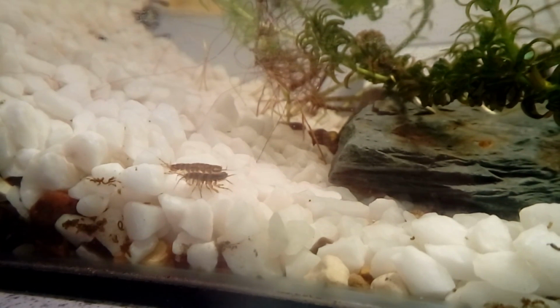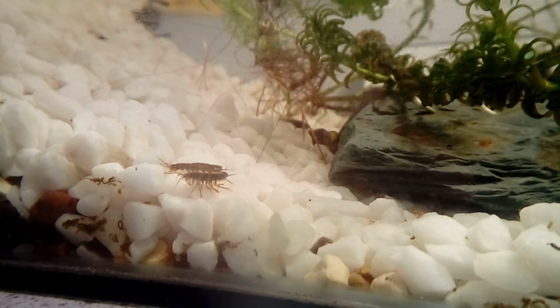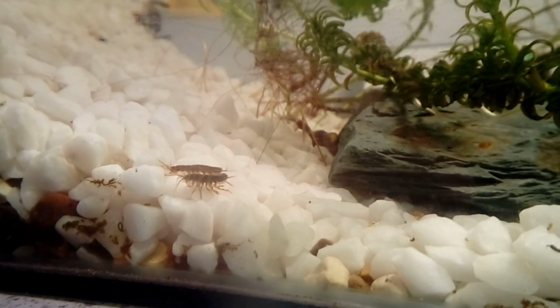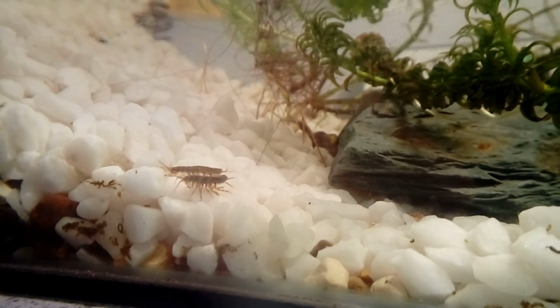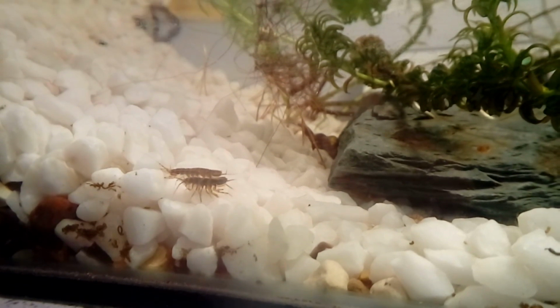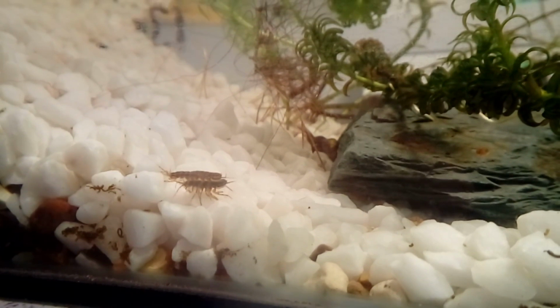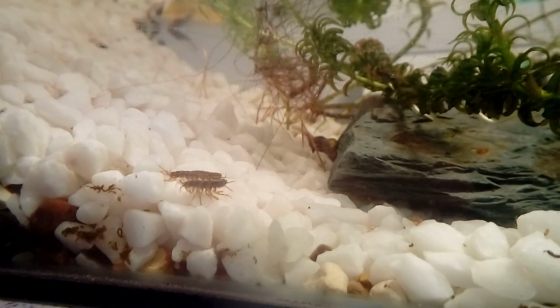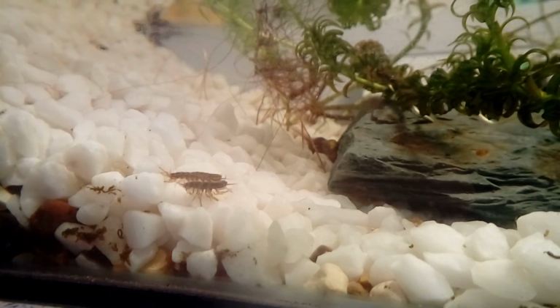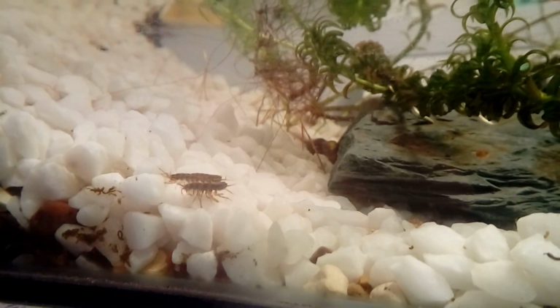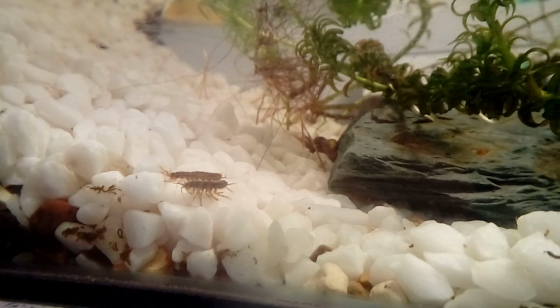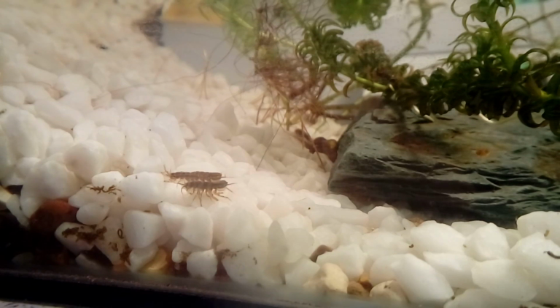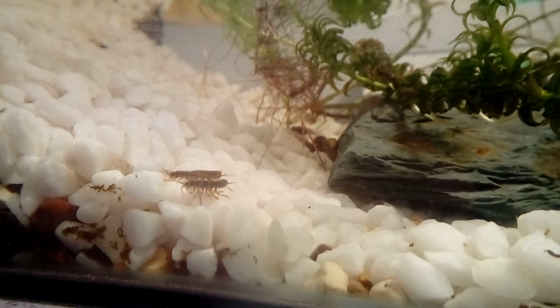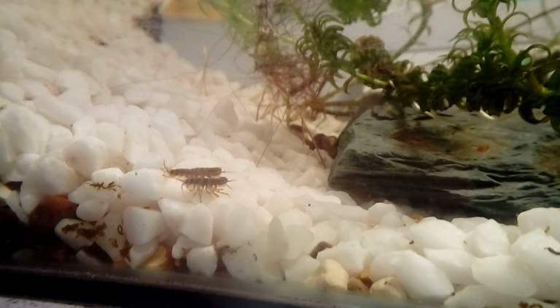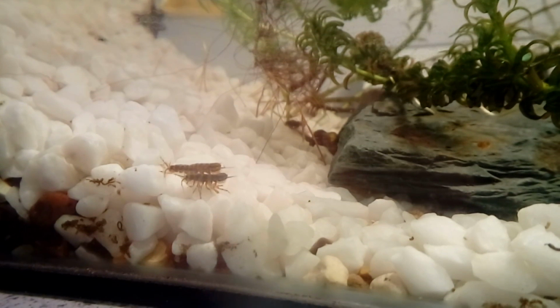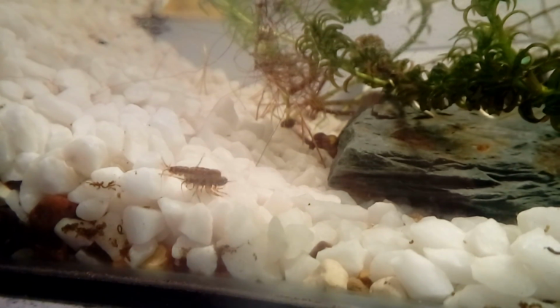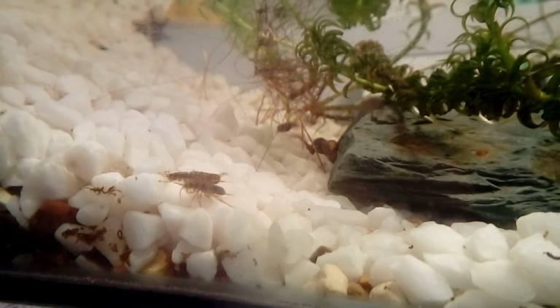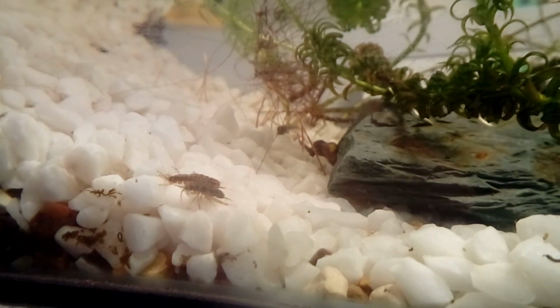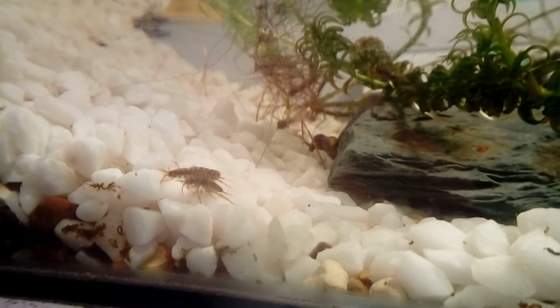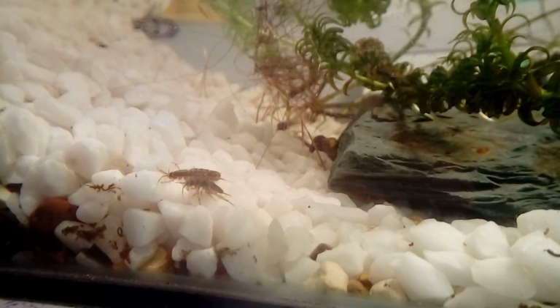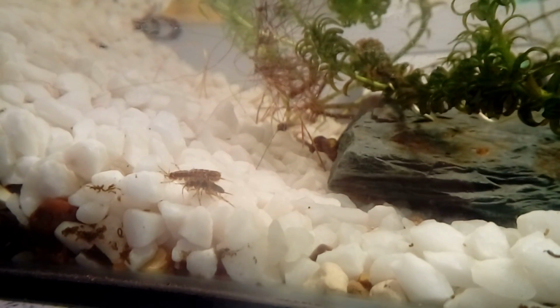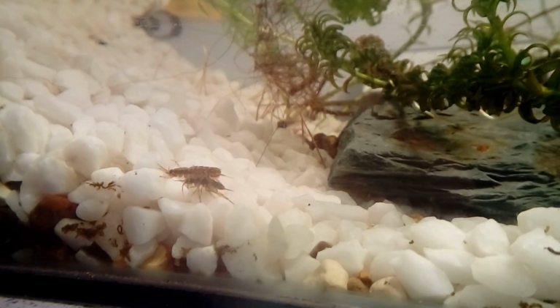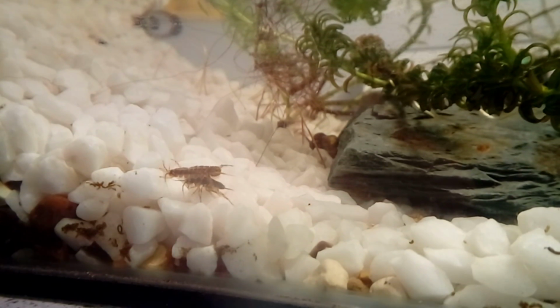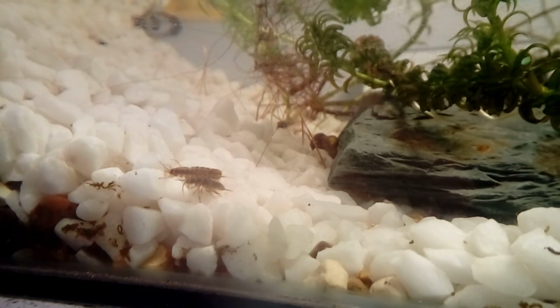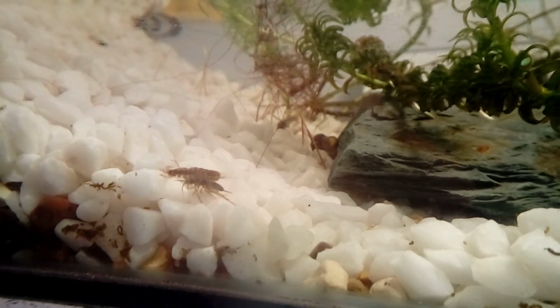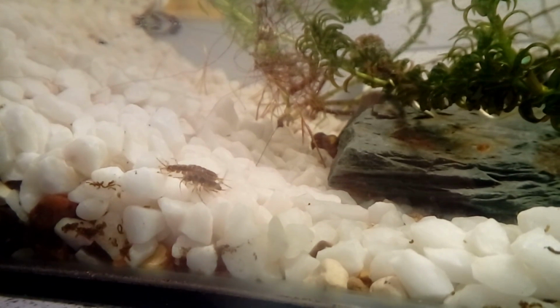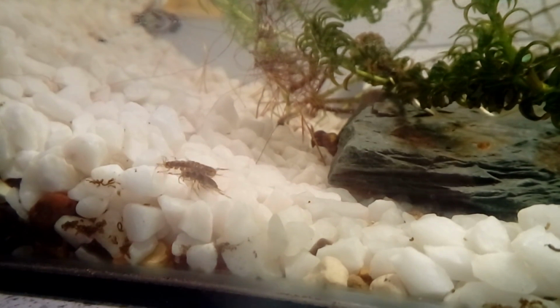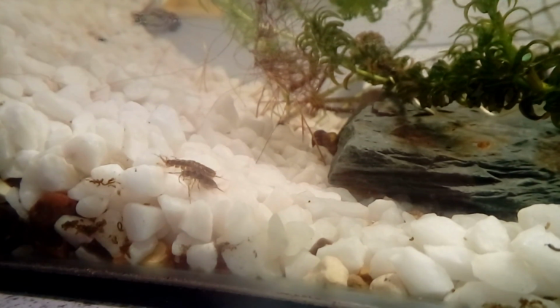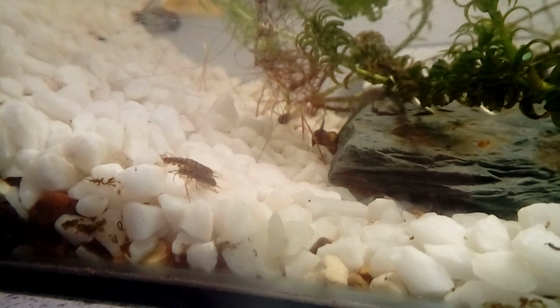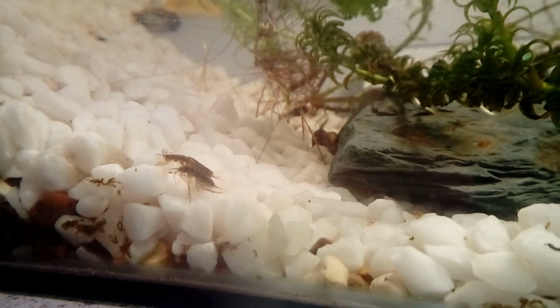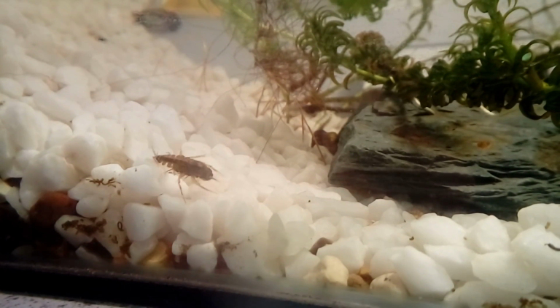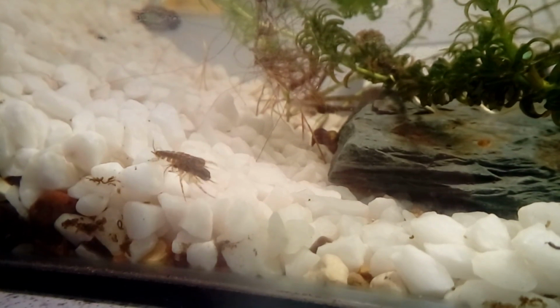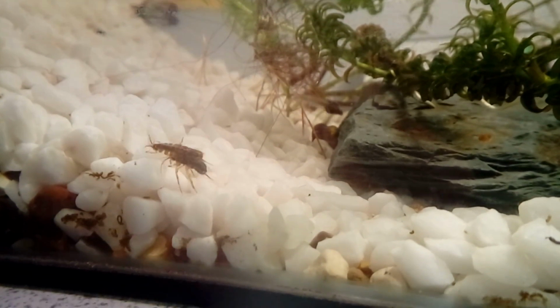They are omnivores. I did mistakenly refer to them as herbivores last week, but they will feed on decaying plant and animal matter.